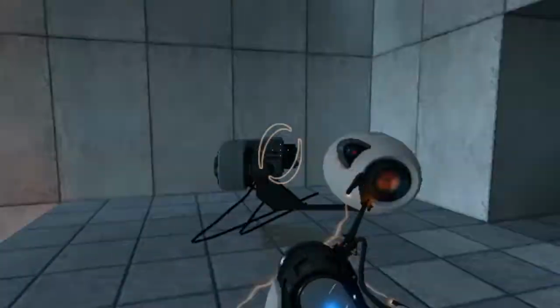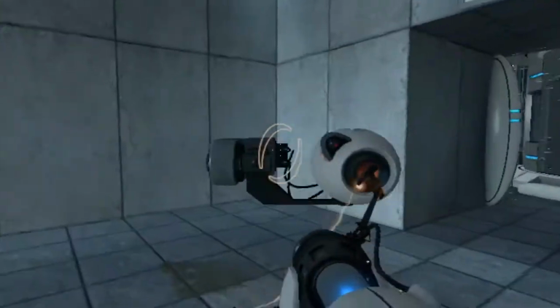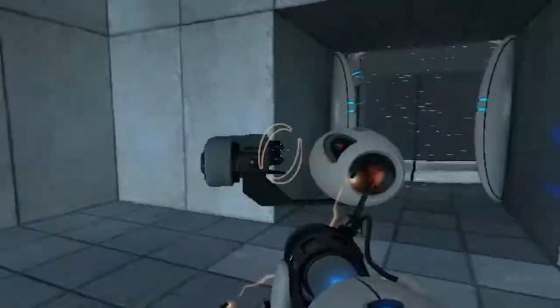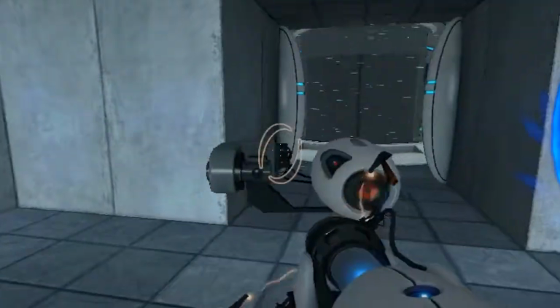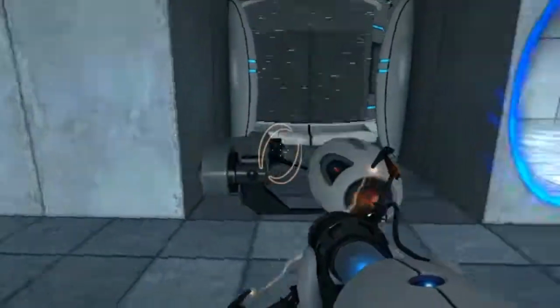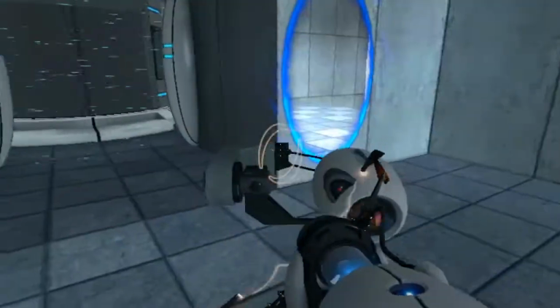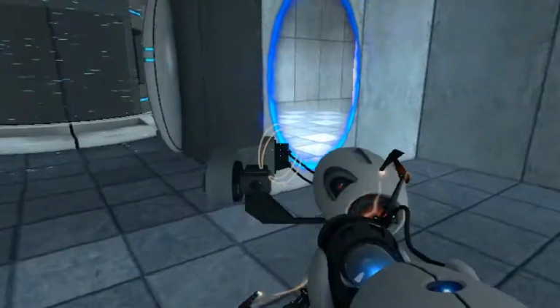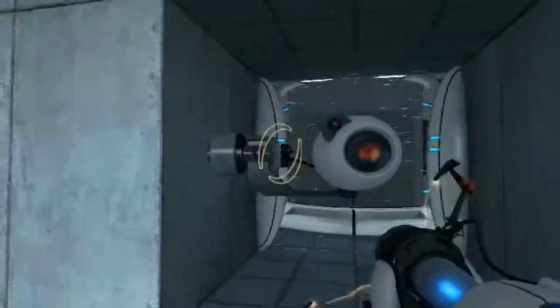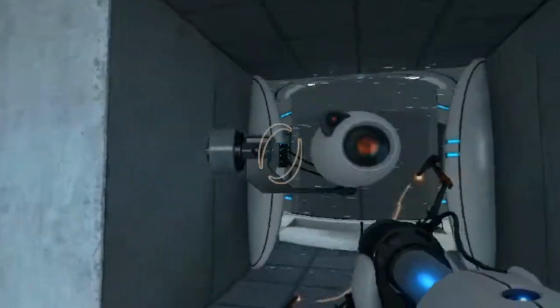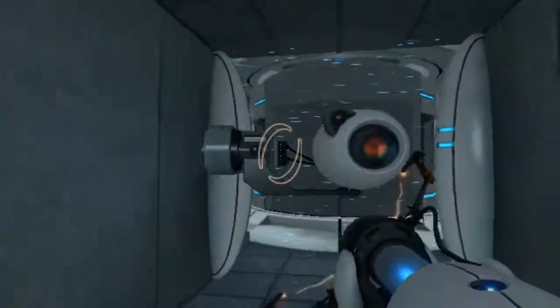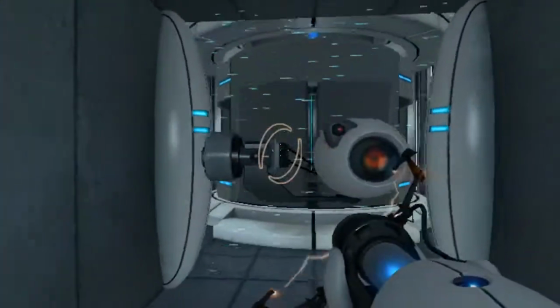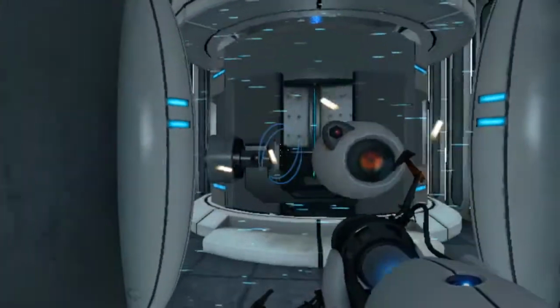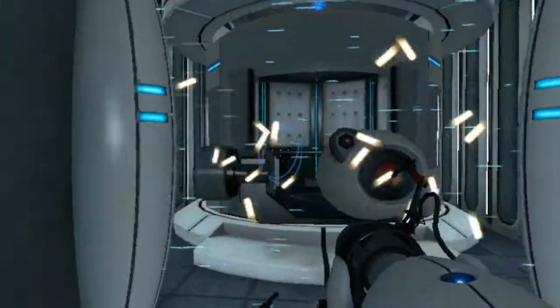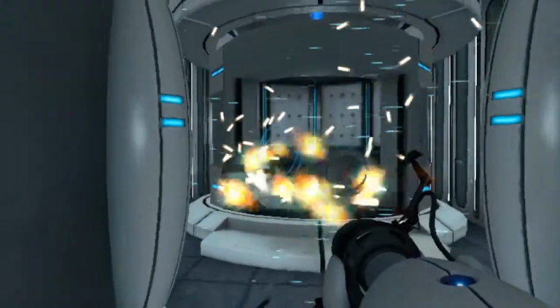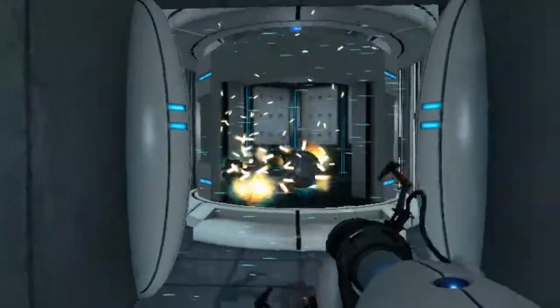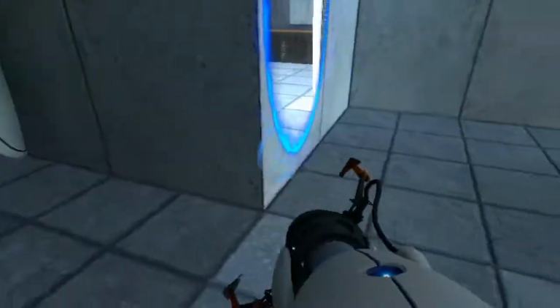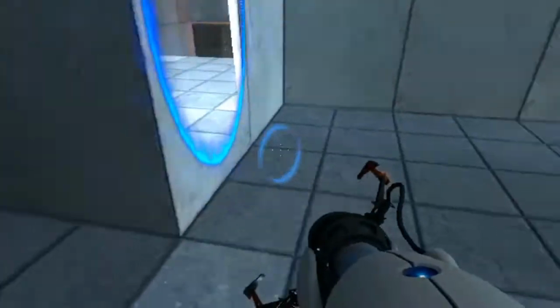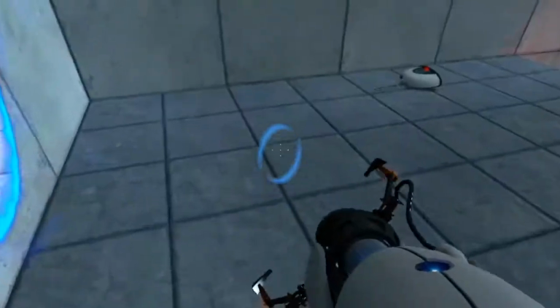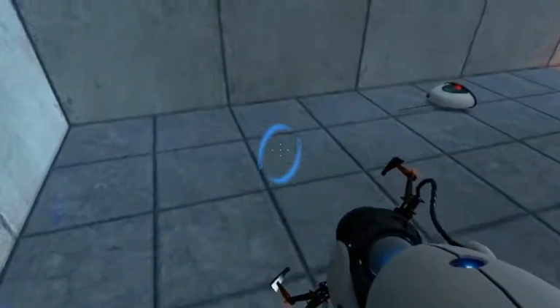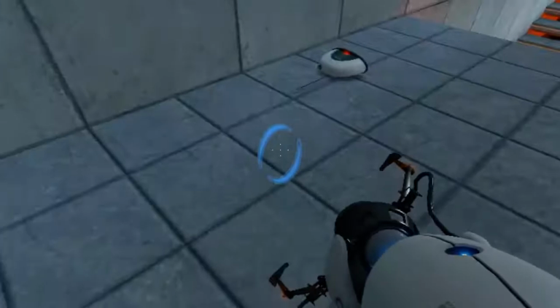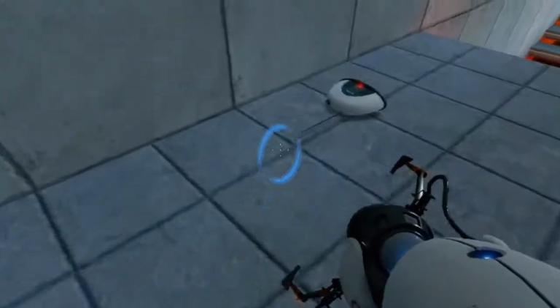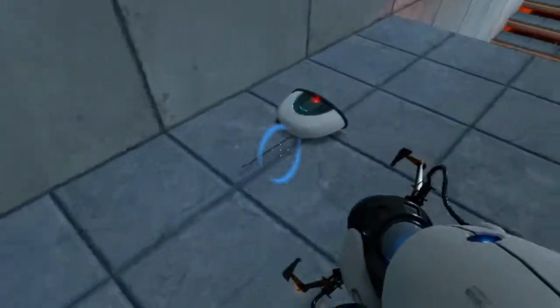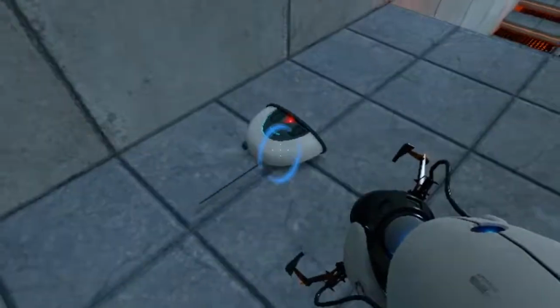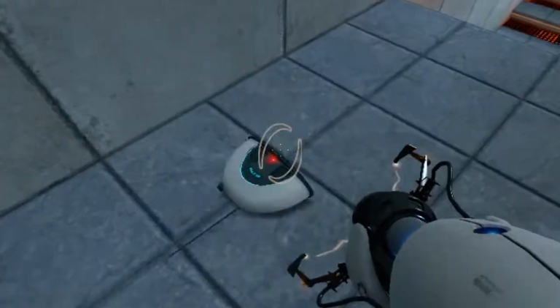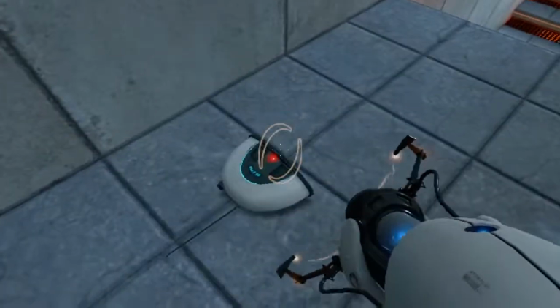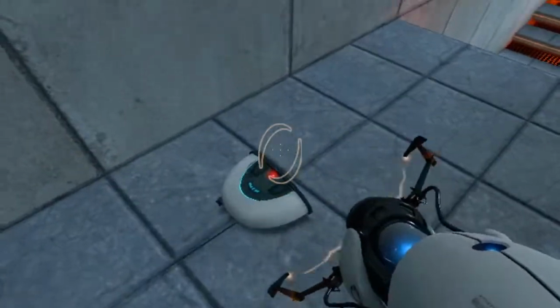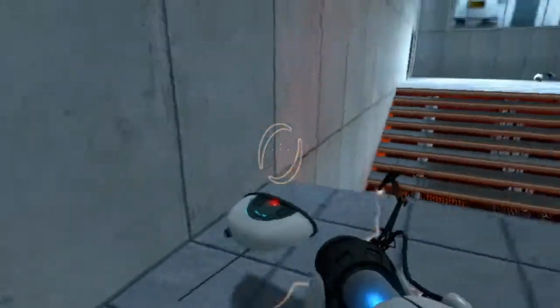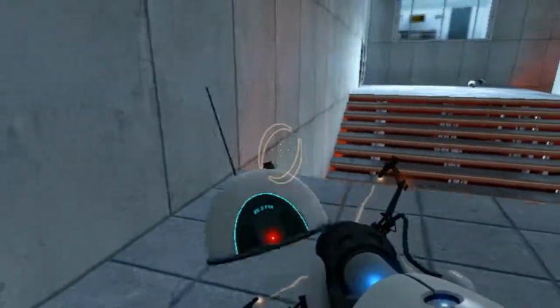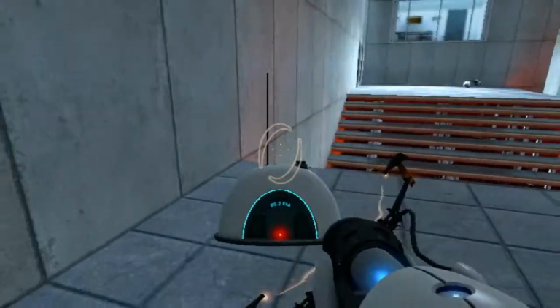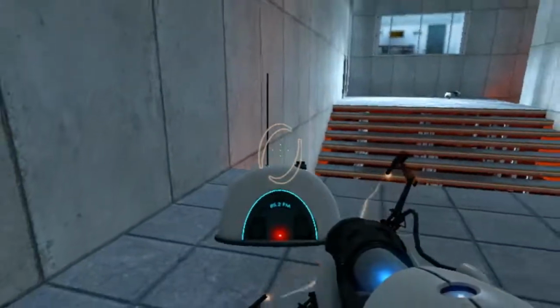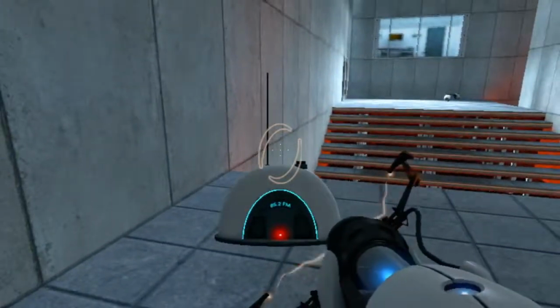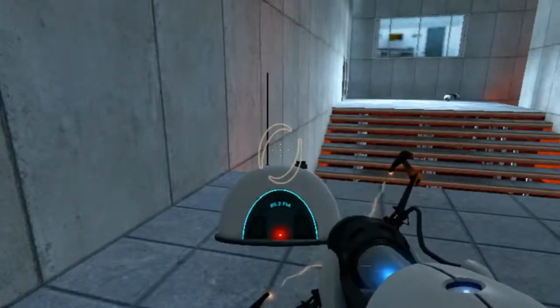Well done. Remember, the Aperture Science Bring Your Daughter To Work Day is the perfect time to have her tested.